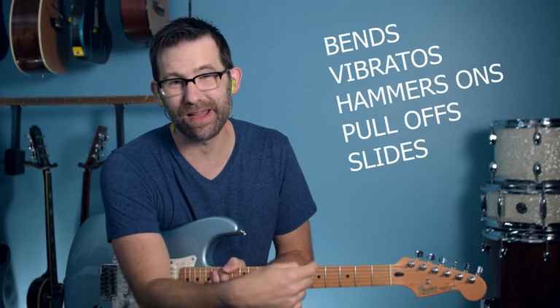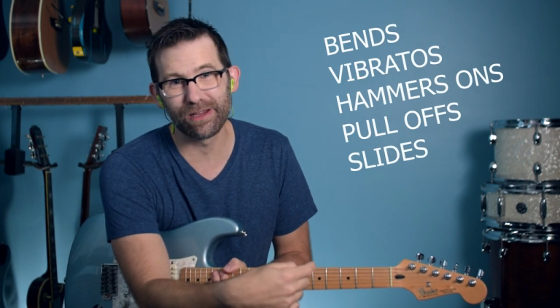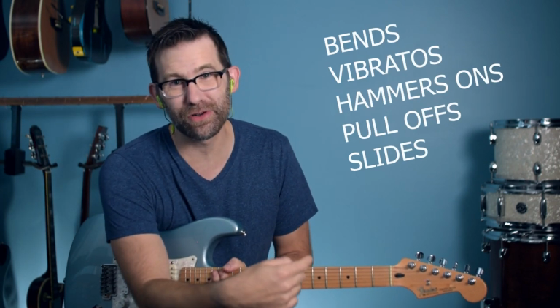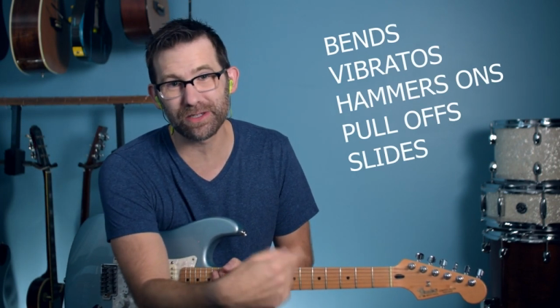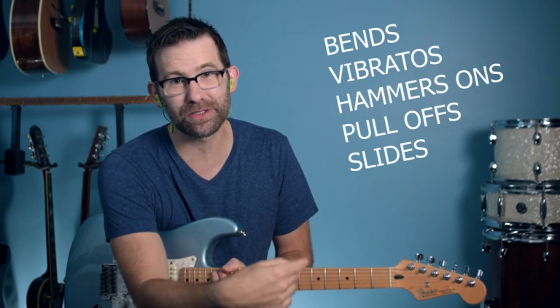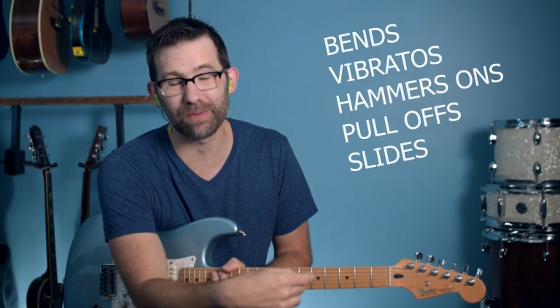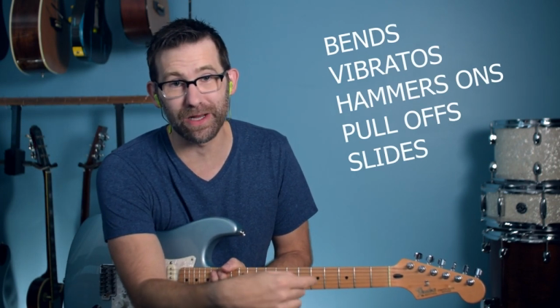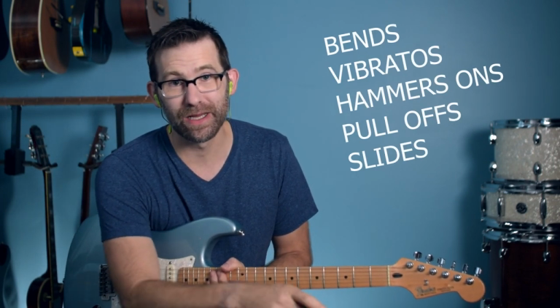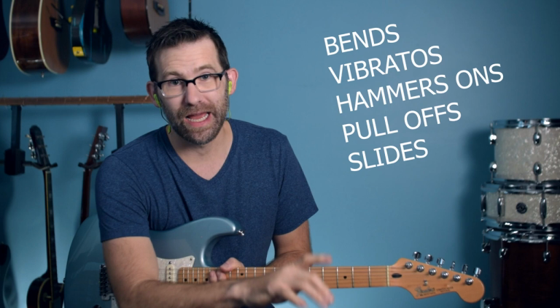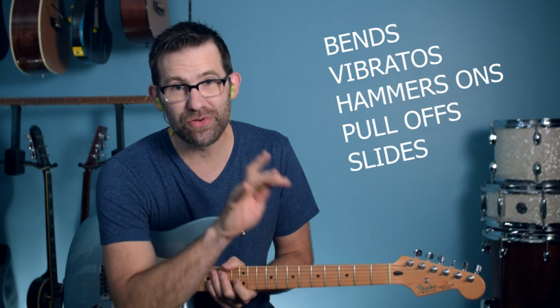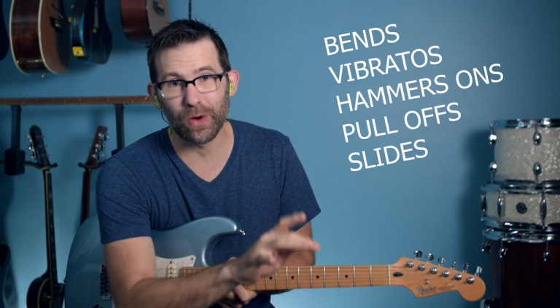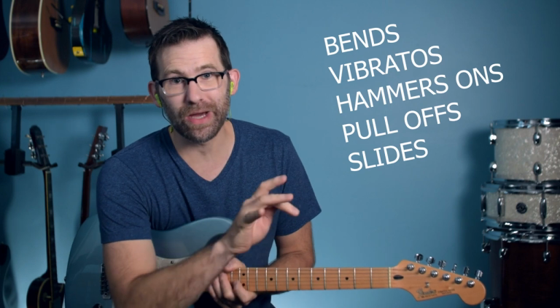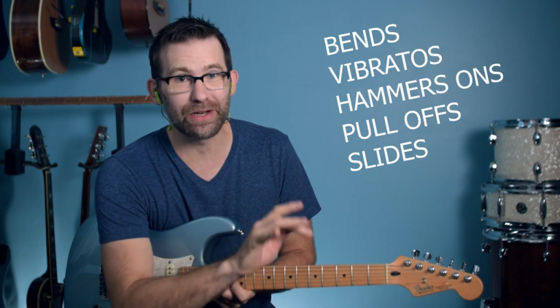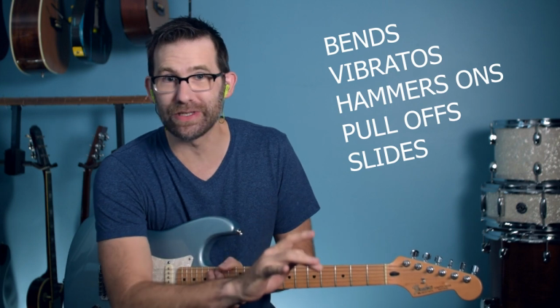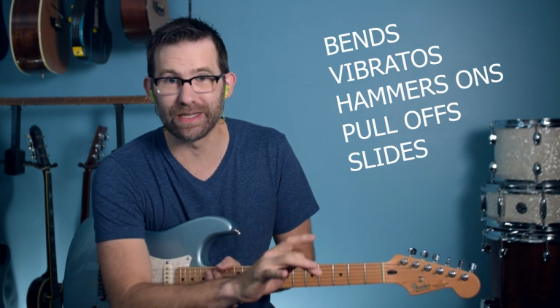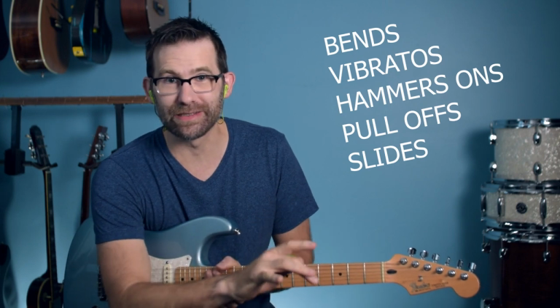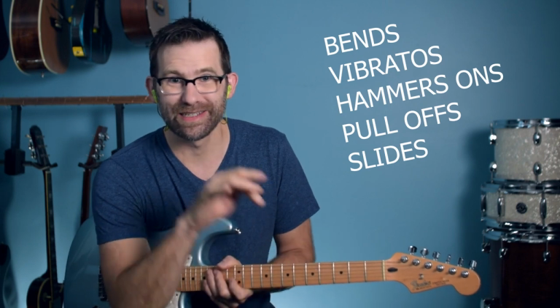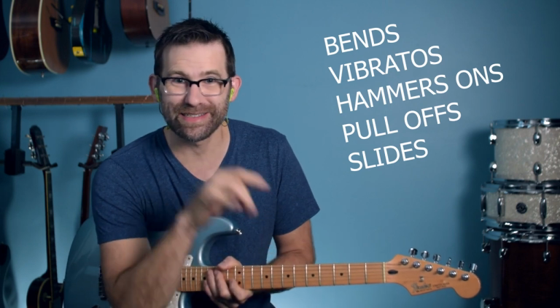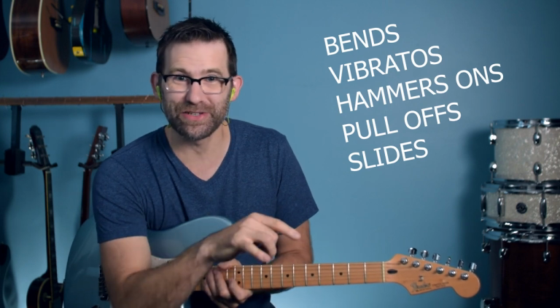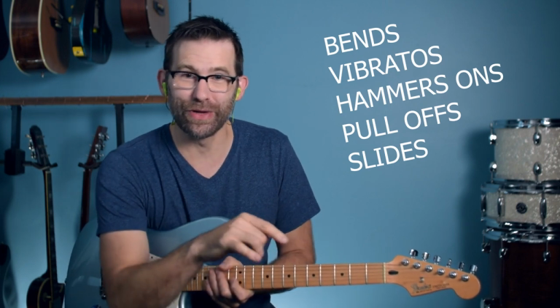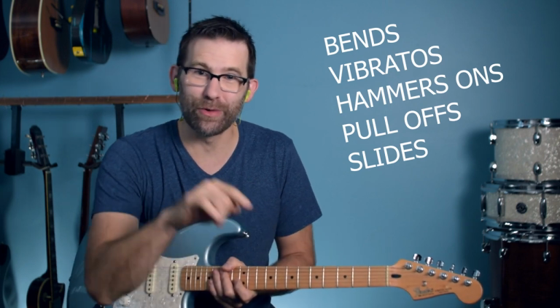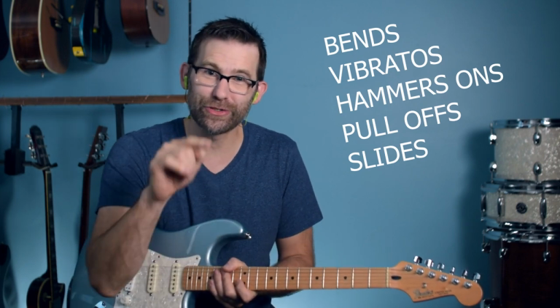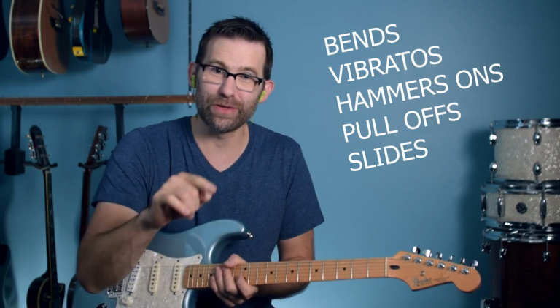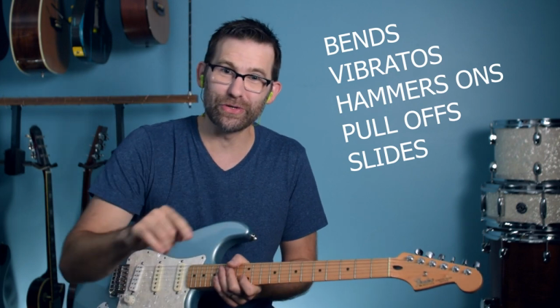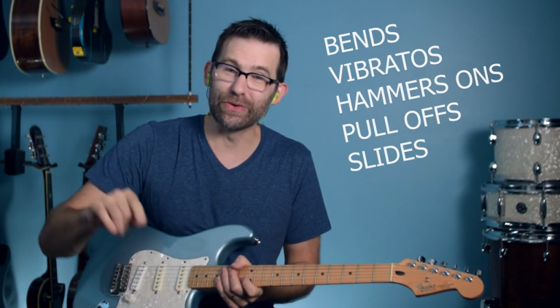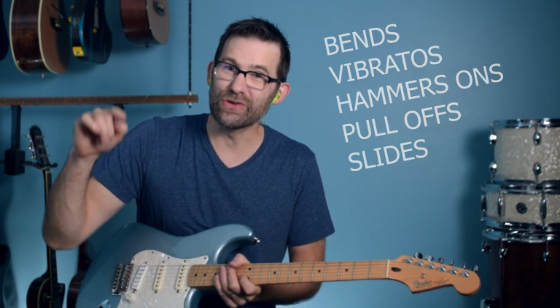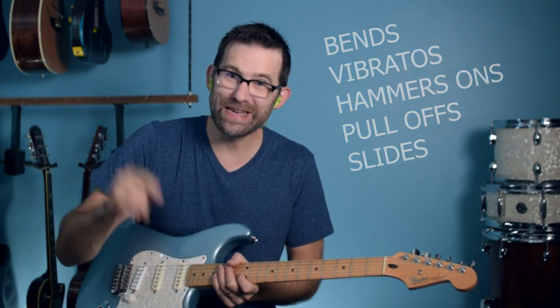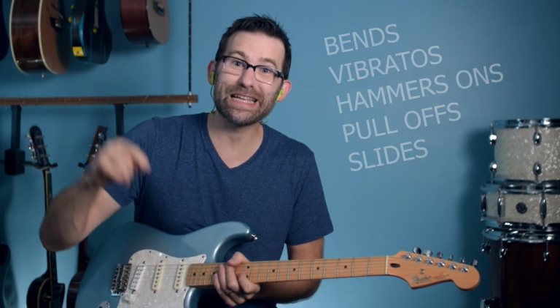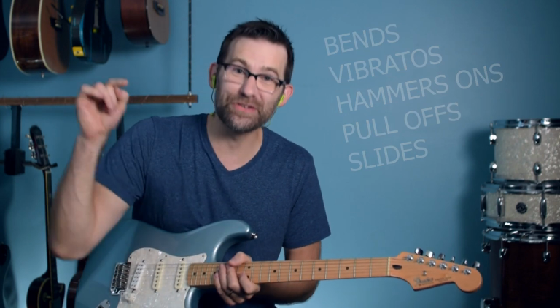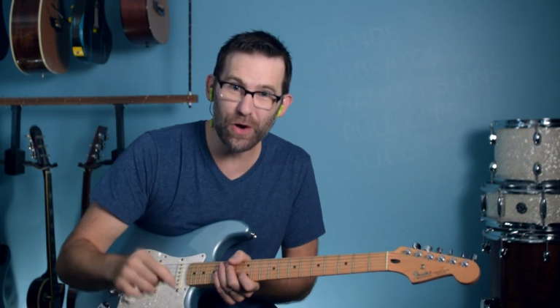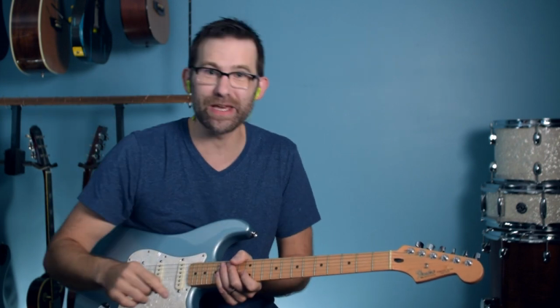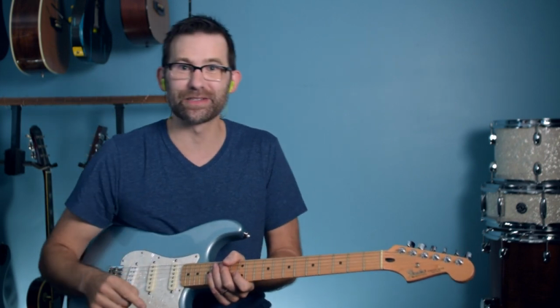Hey, if you're an electric guitar player and you don't know how to do these things, stay tuned. I'm going to show them to you. You need to know this.